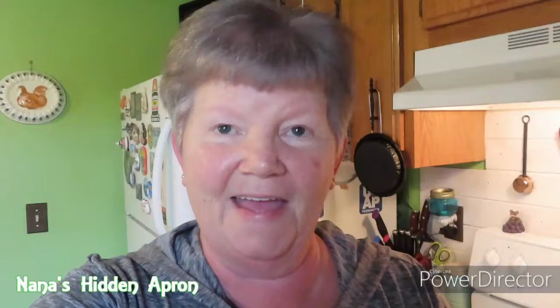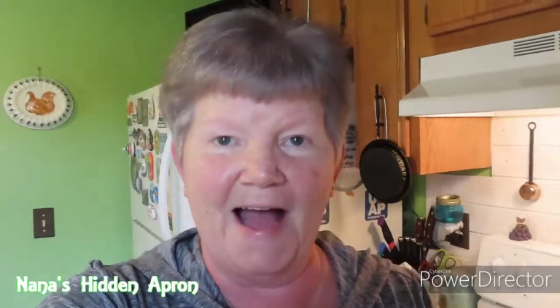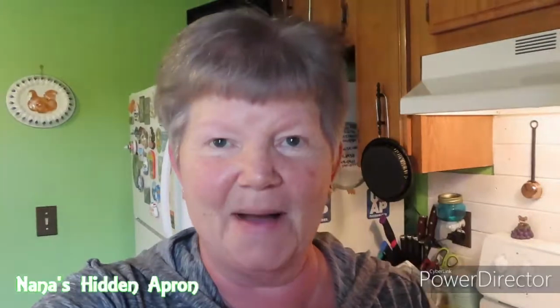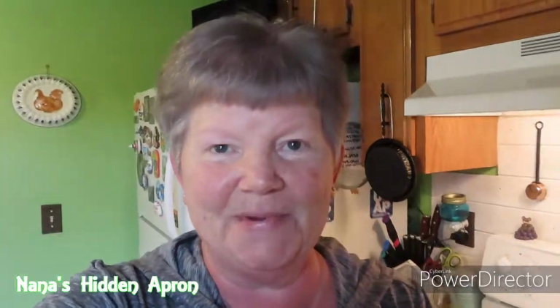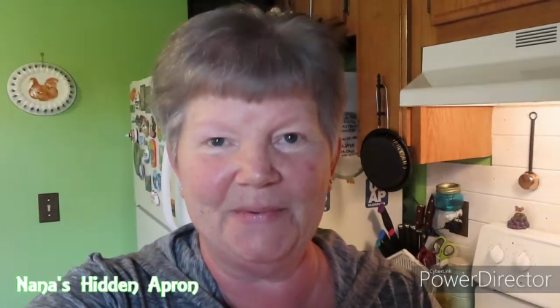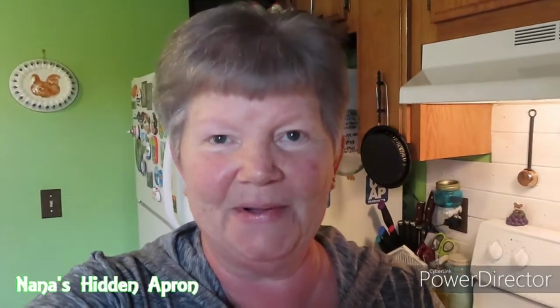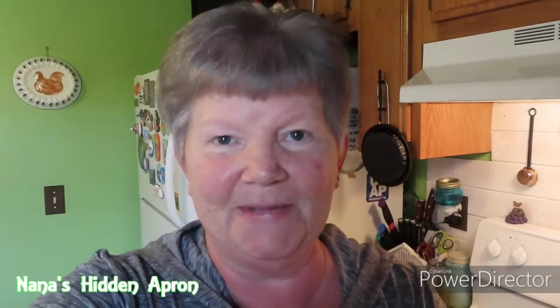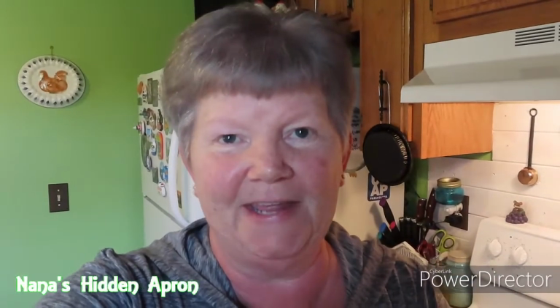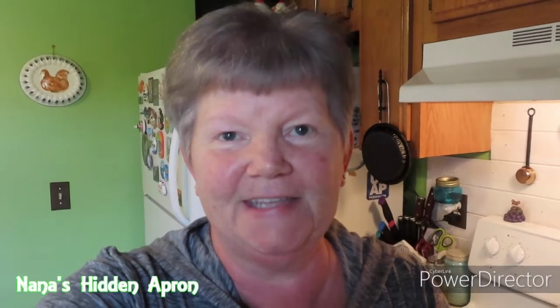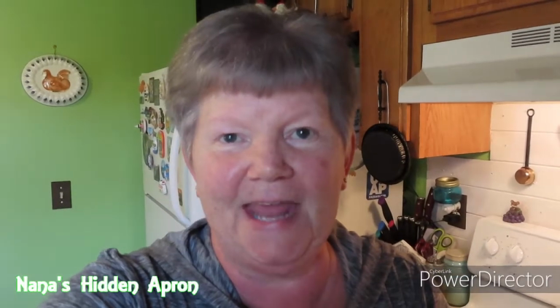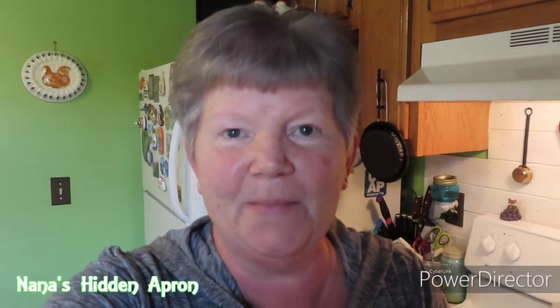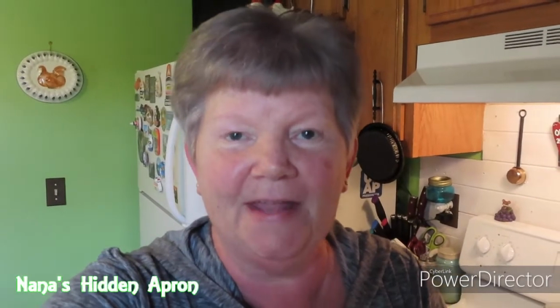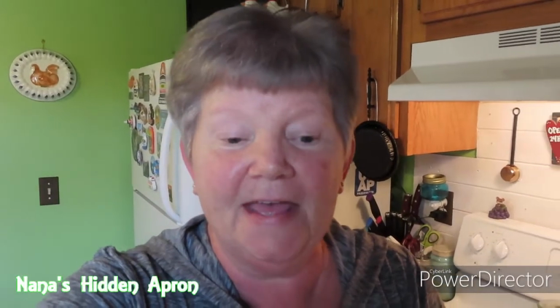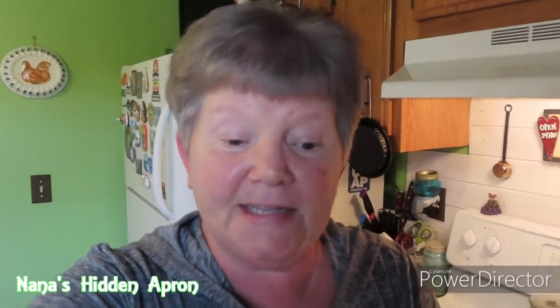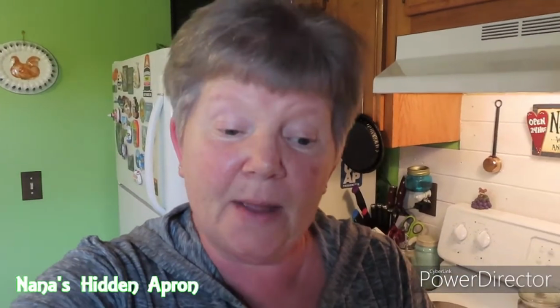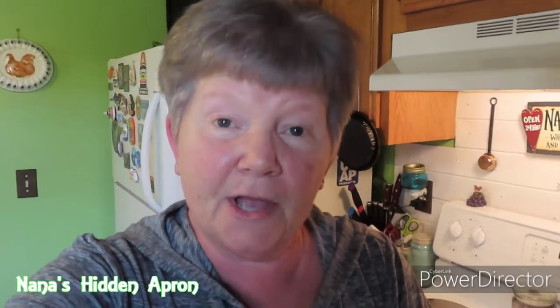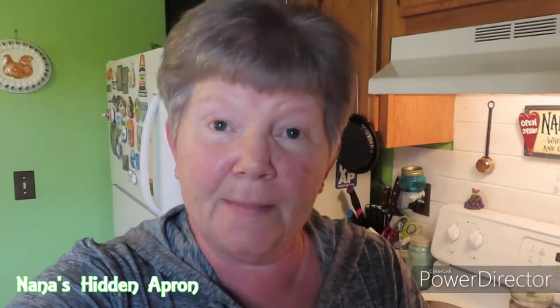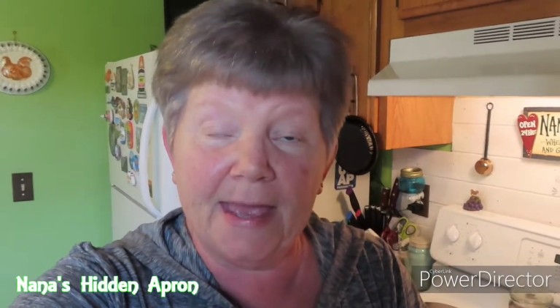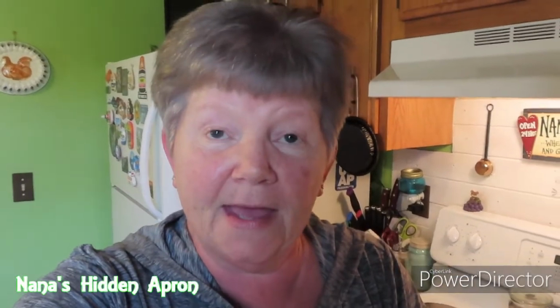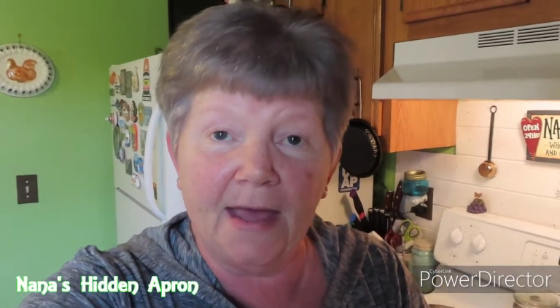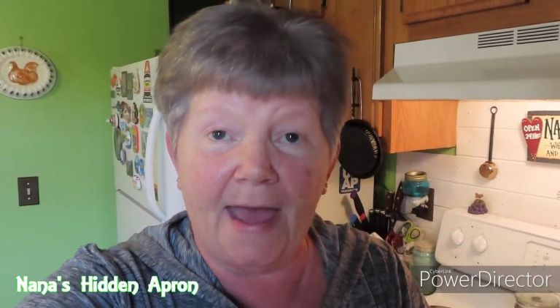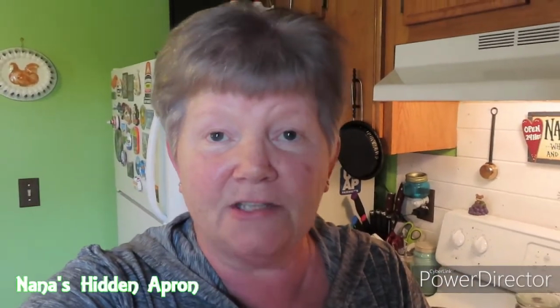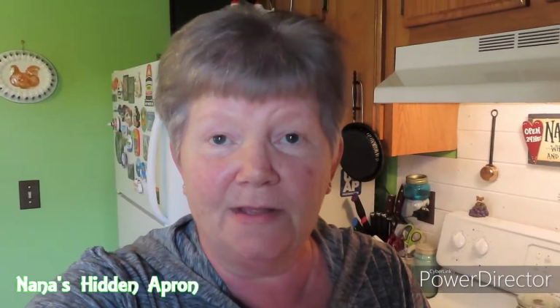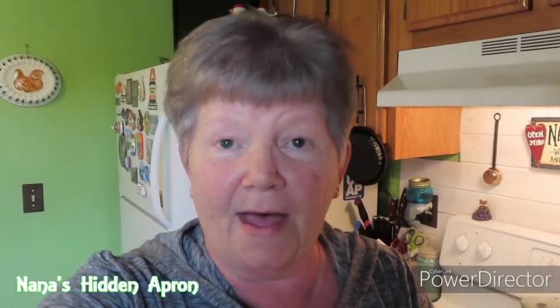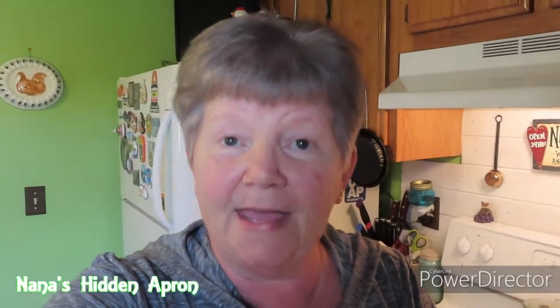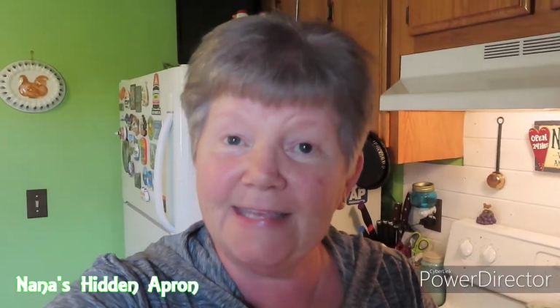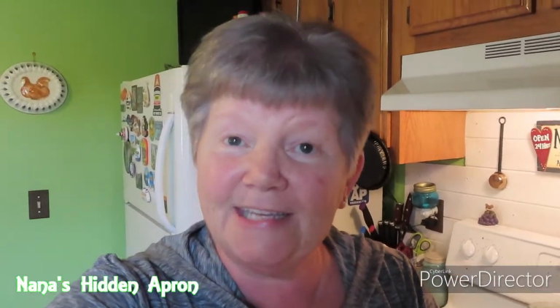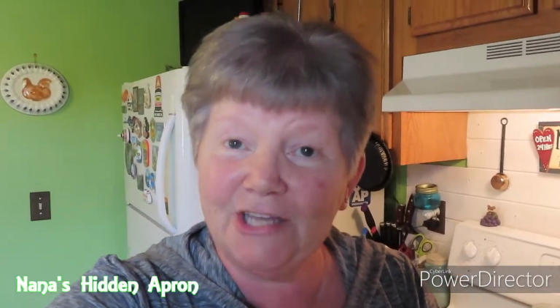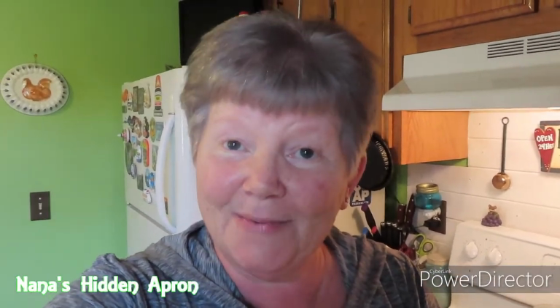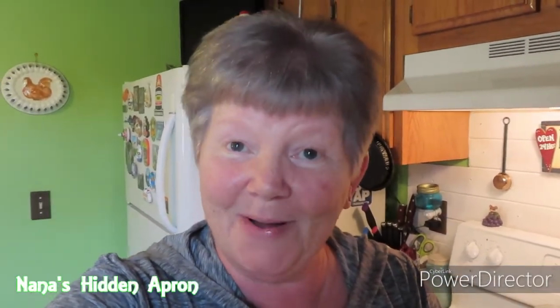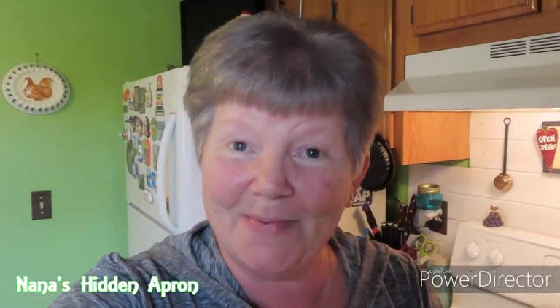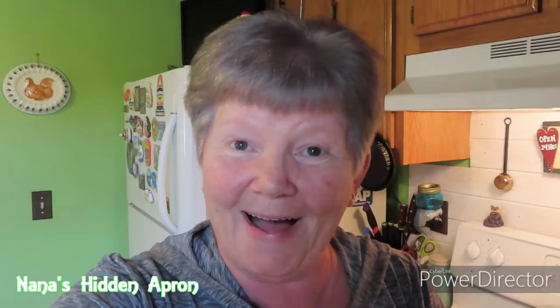Hi, I'm Brenda. Welcome to Nana's Apron. Today, we're going to make an easy chicken pot pie.